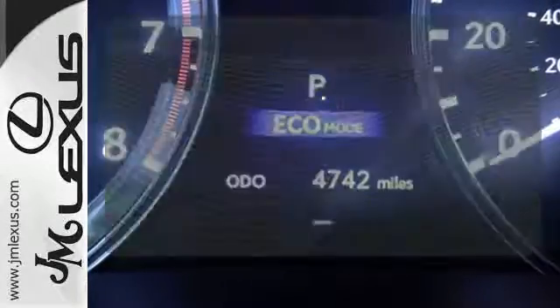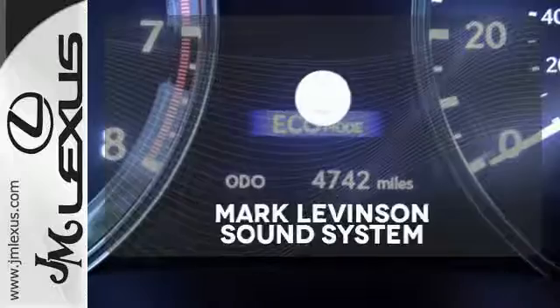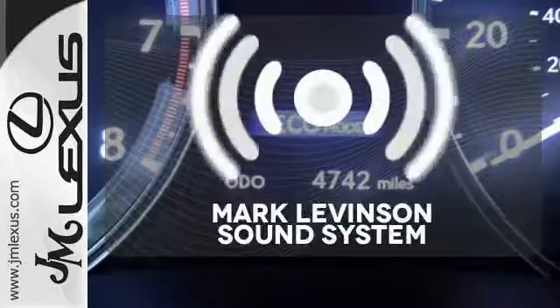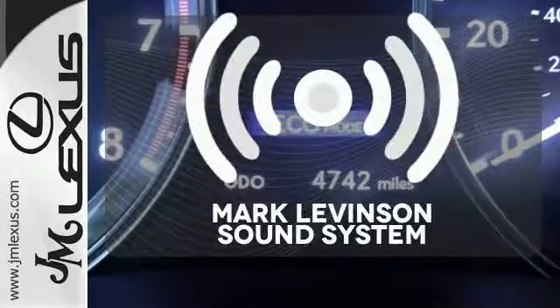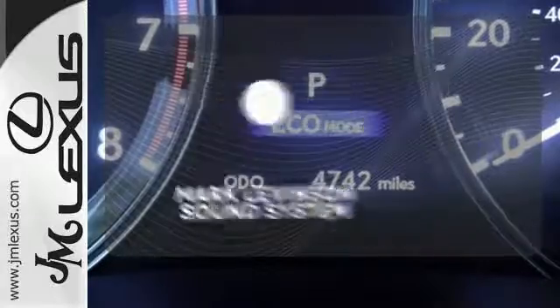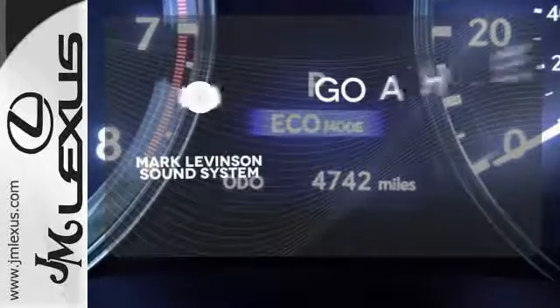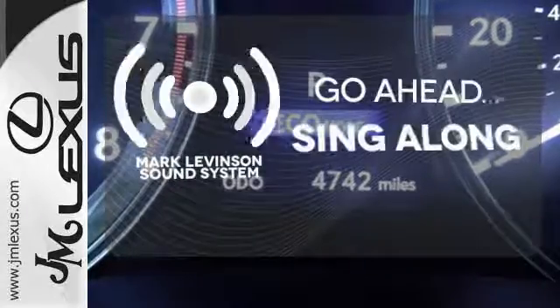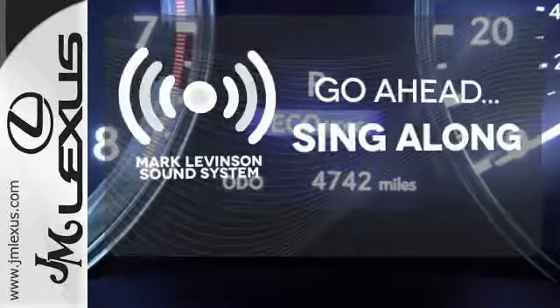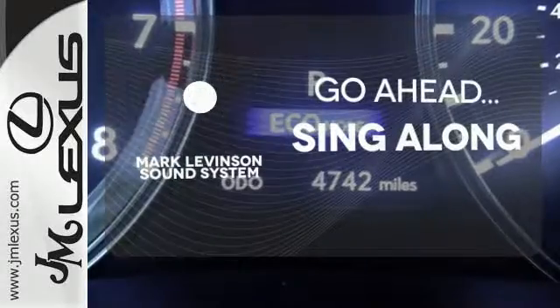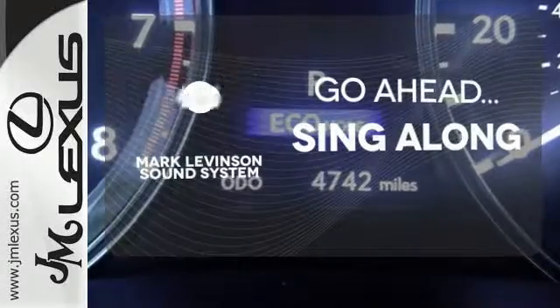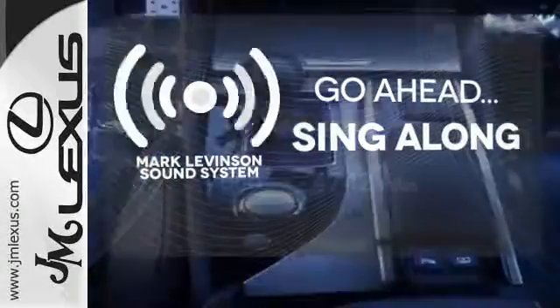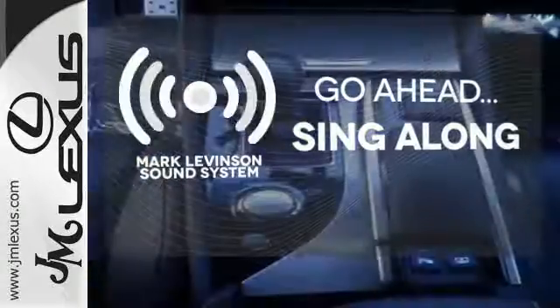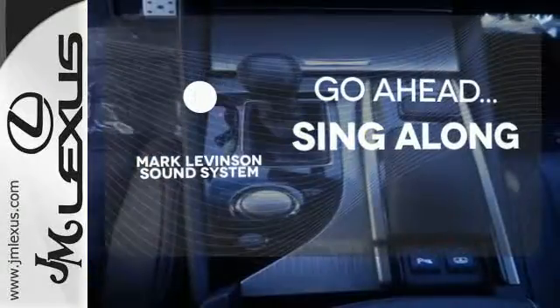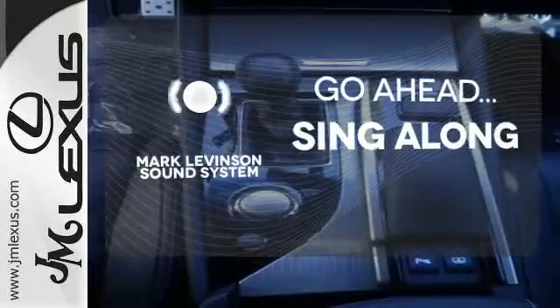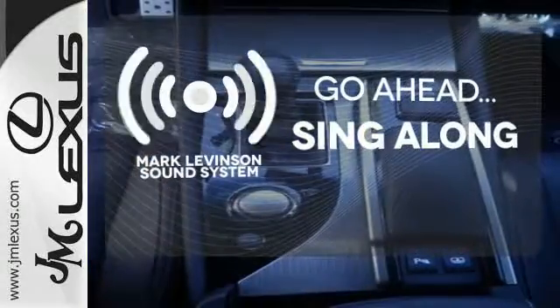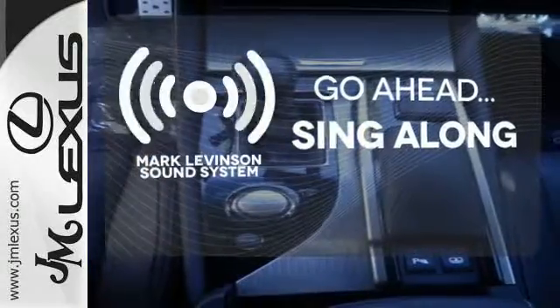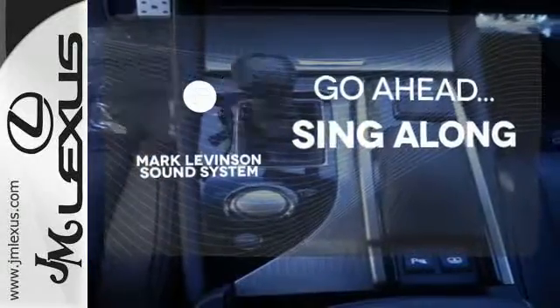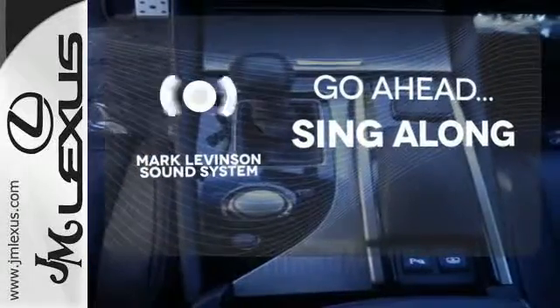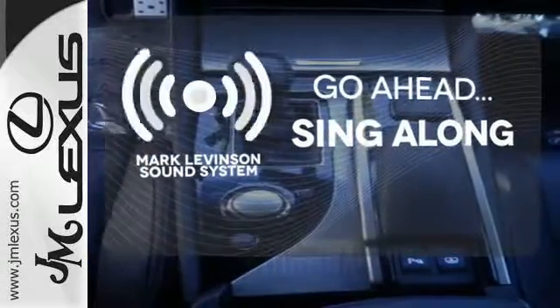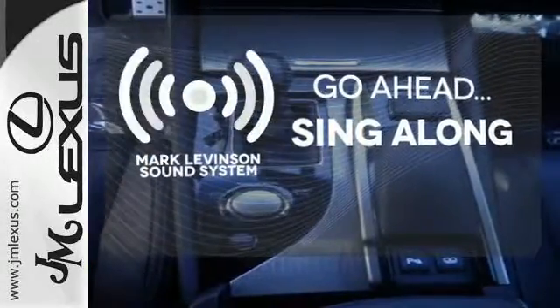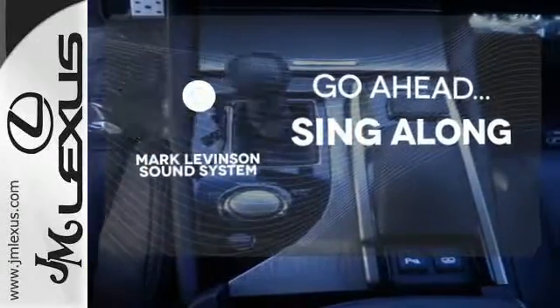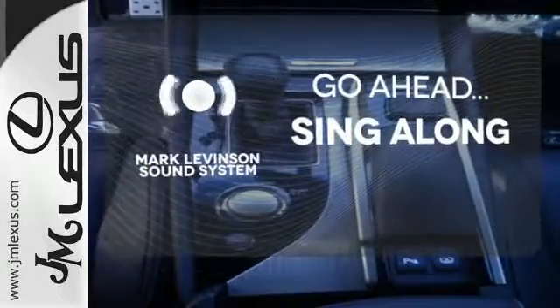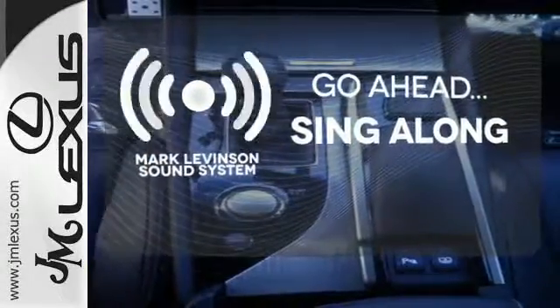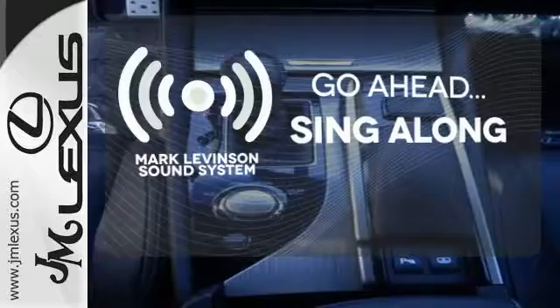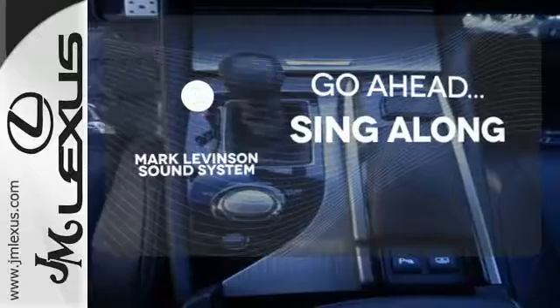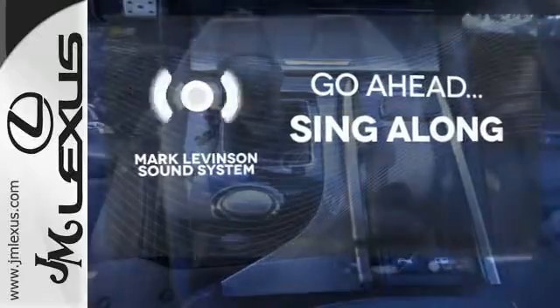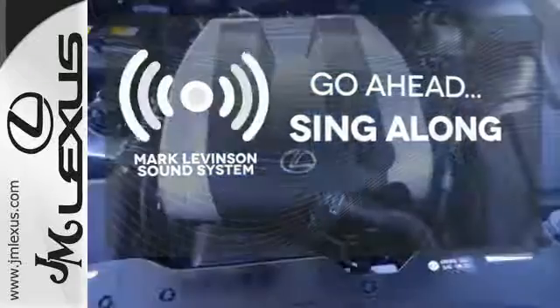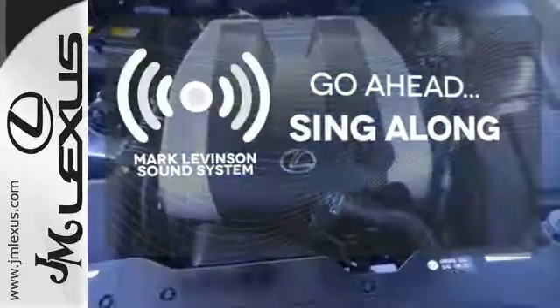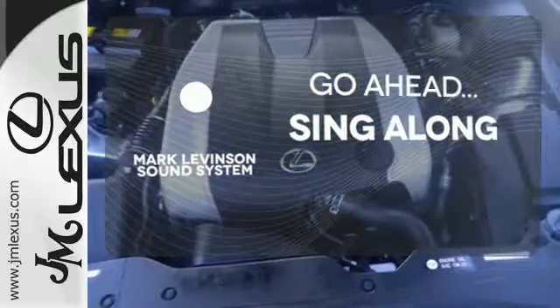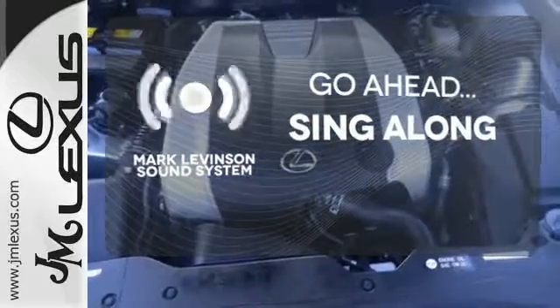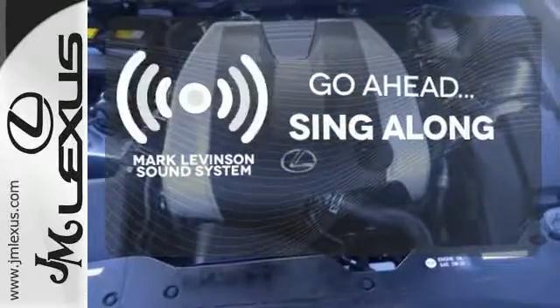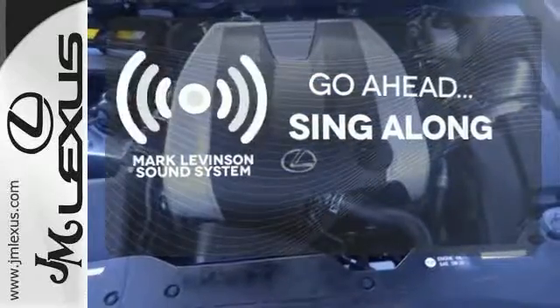The soundtrack to your life comes through crystal clear with the premium Mark Levinson sound system. Crank up your tunes and hit the road.